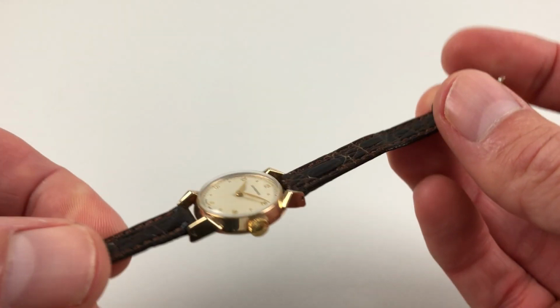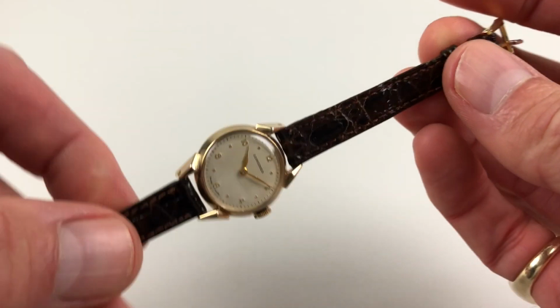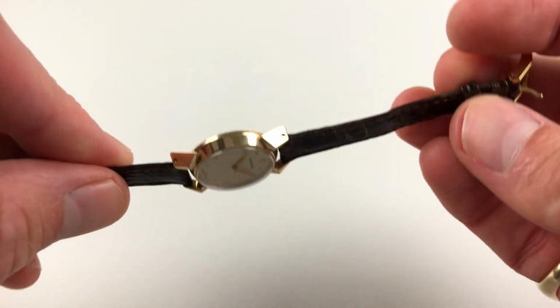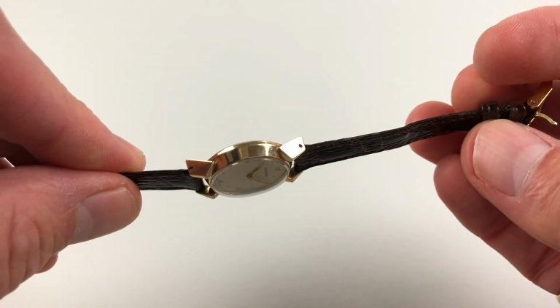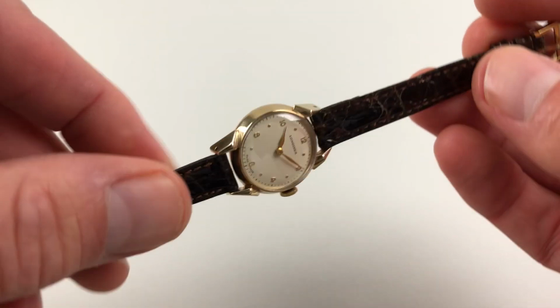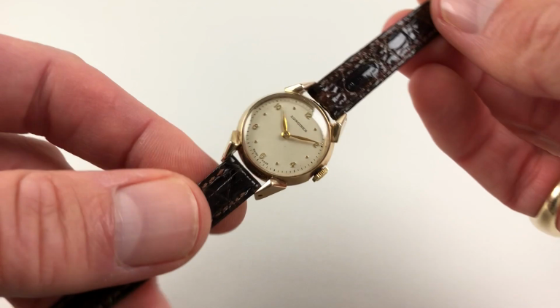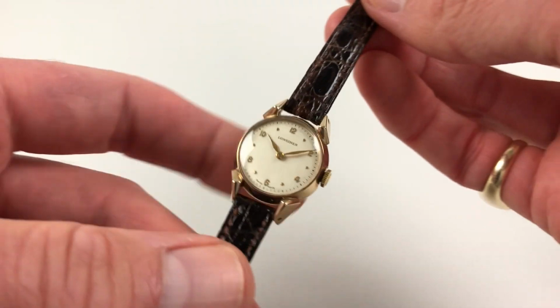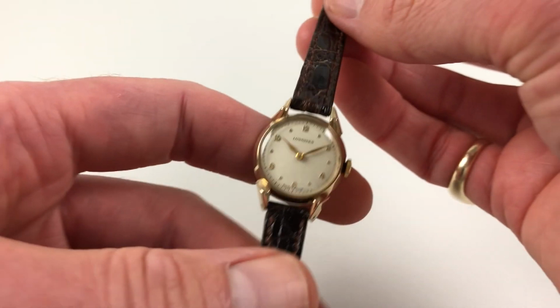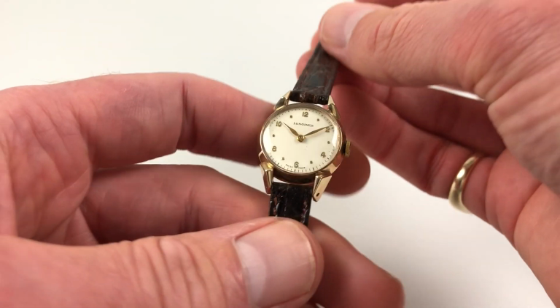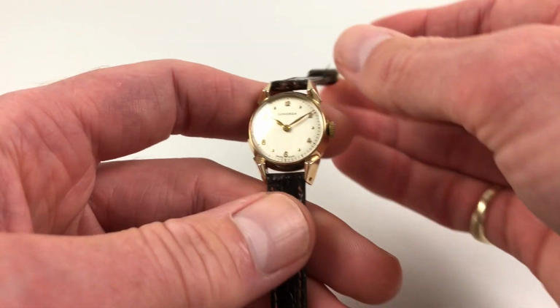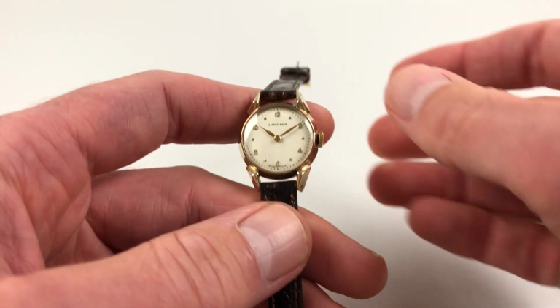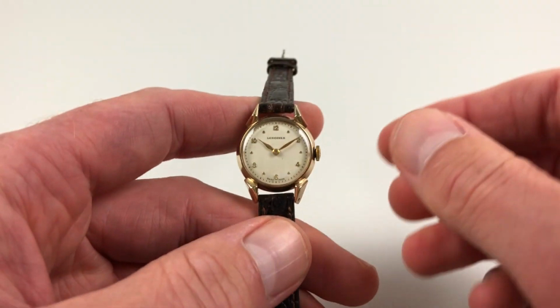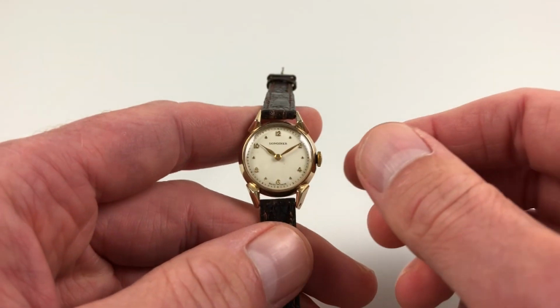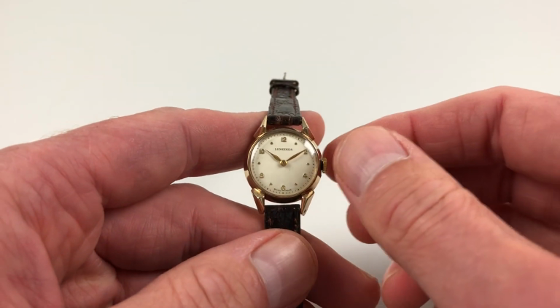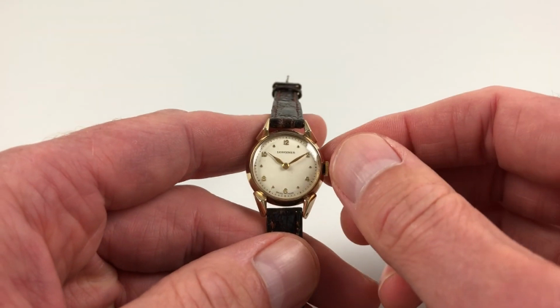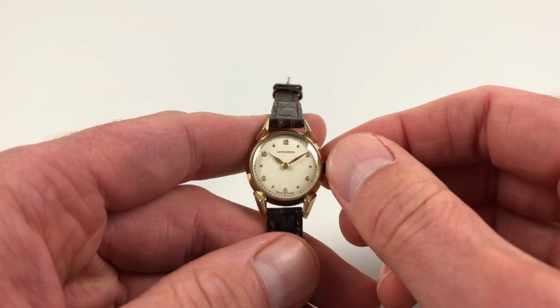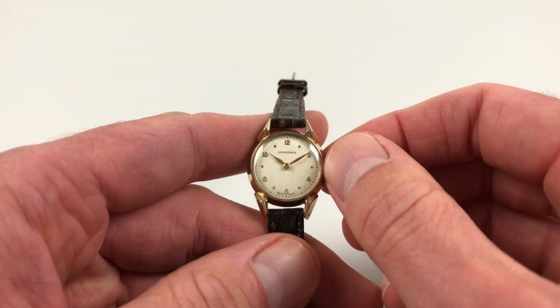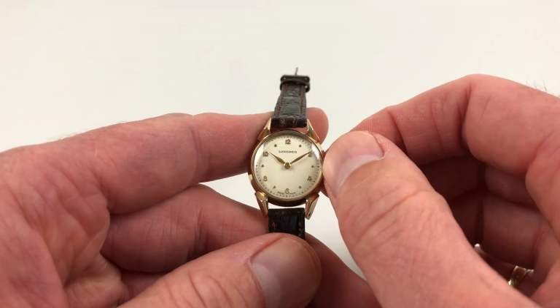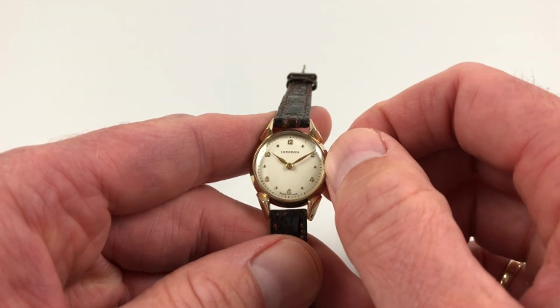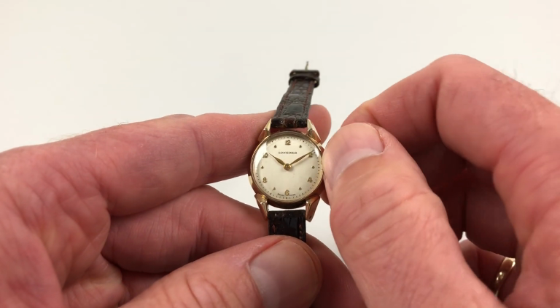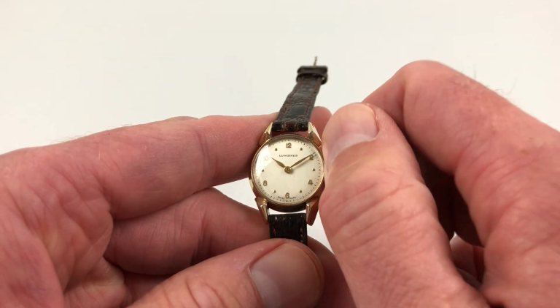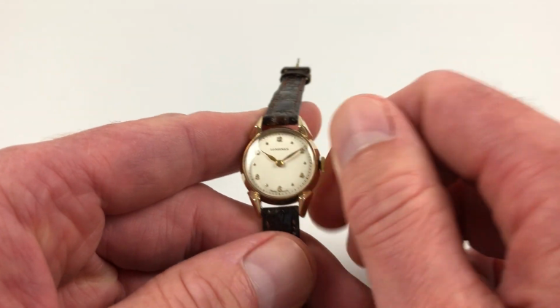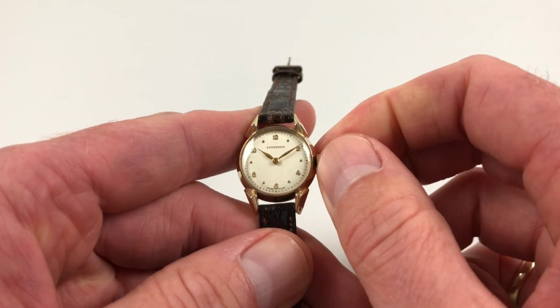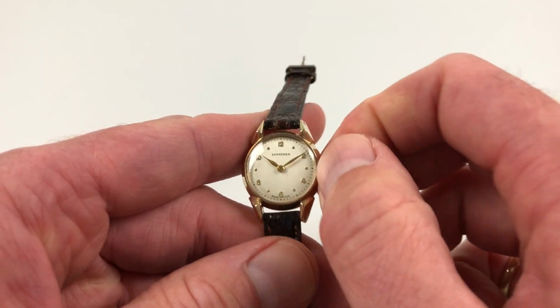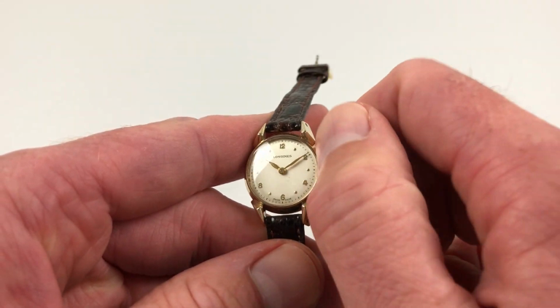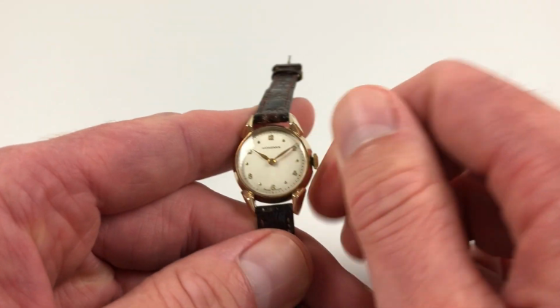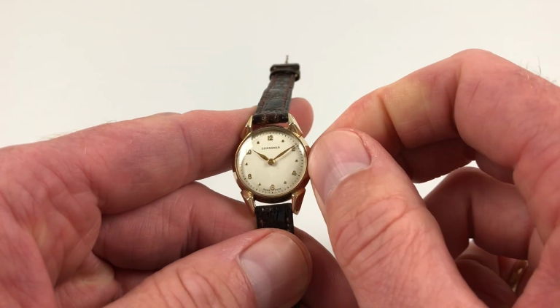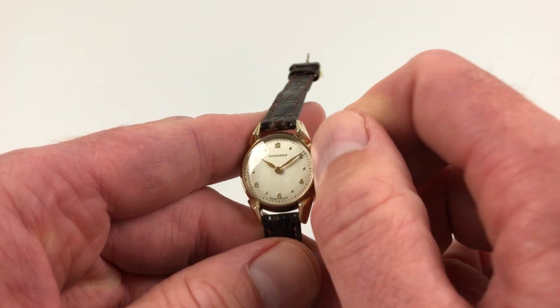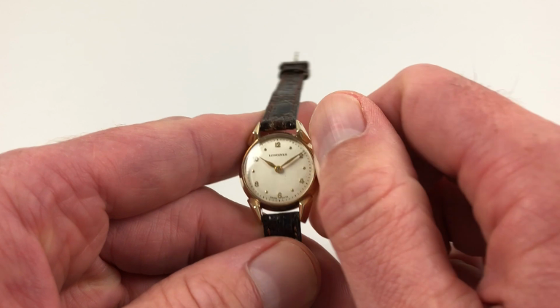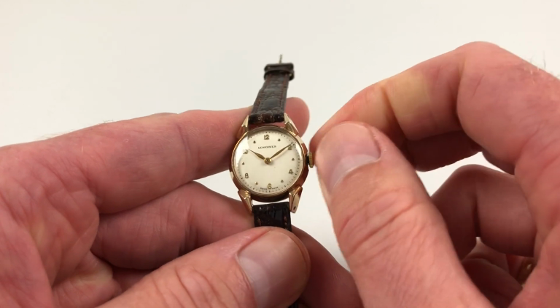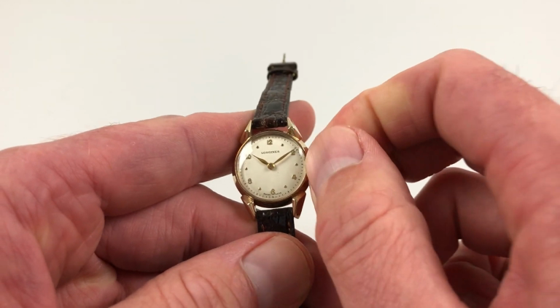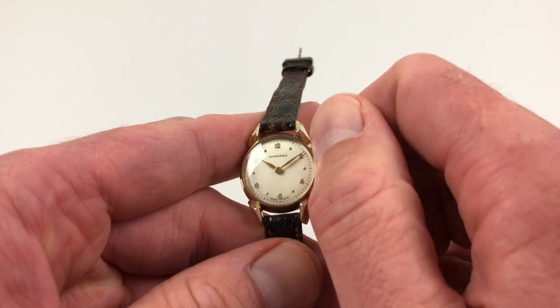It's manually wound, so it requires winding when being used. In order to achieve this, you just turn the crown away from the wearer until the spring is full.